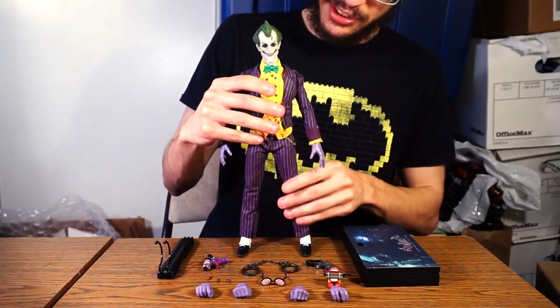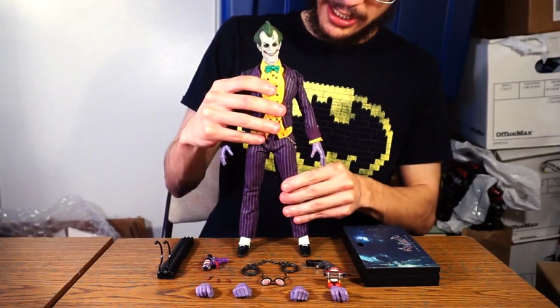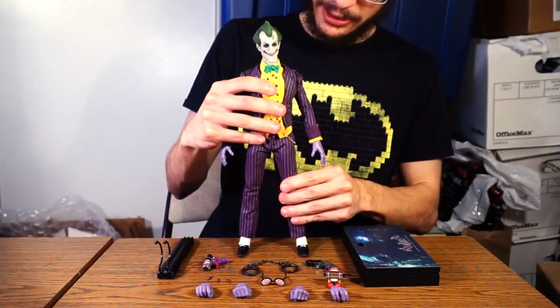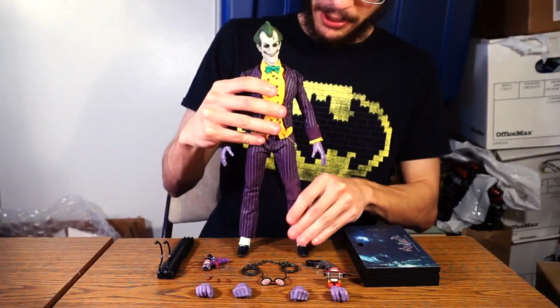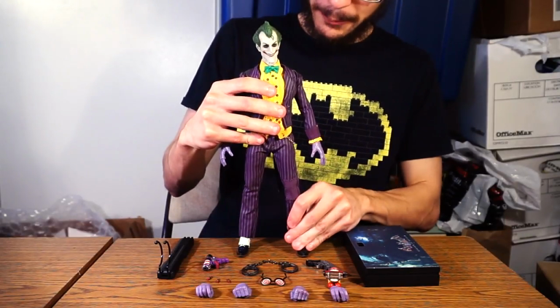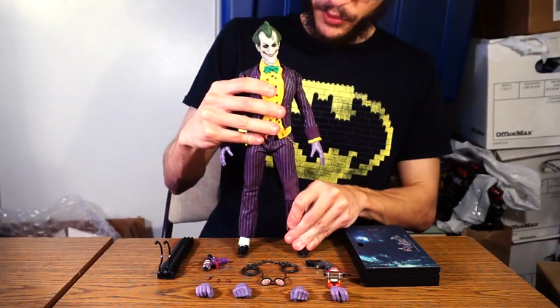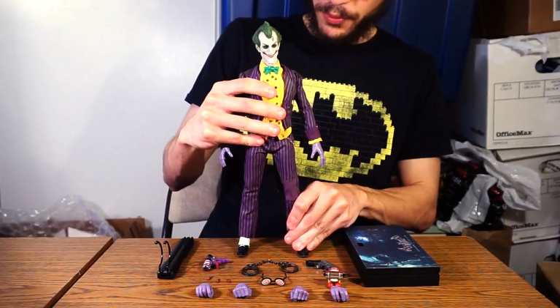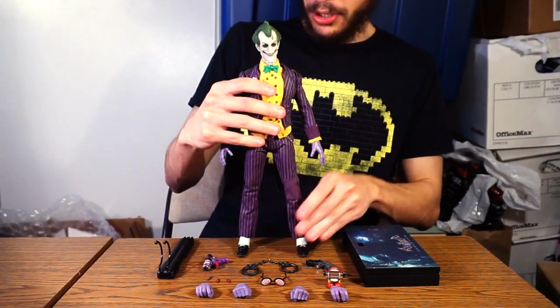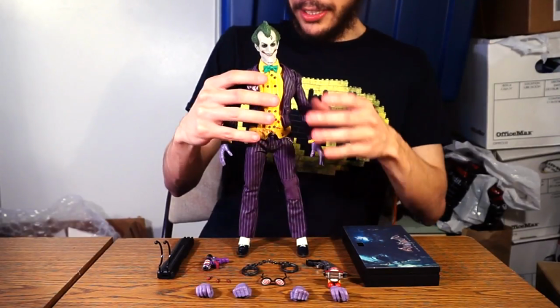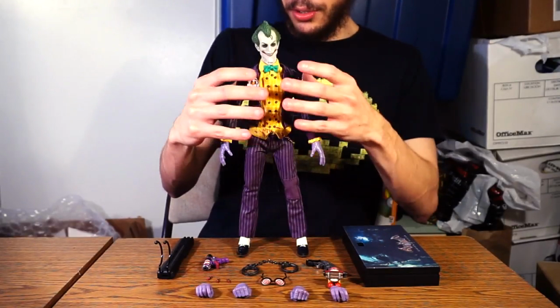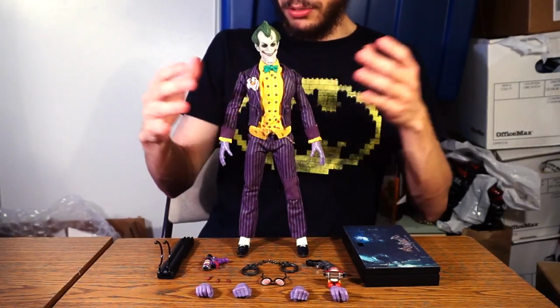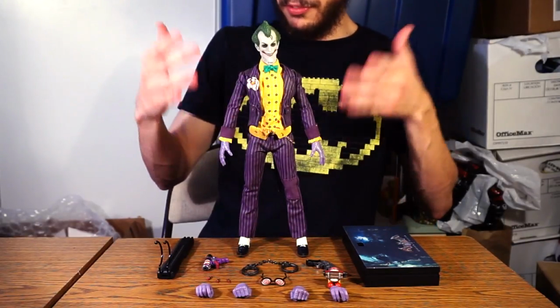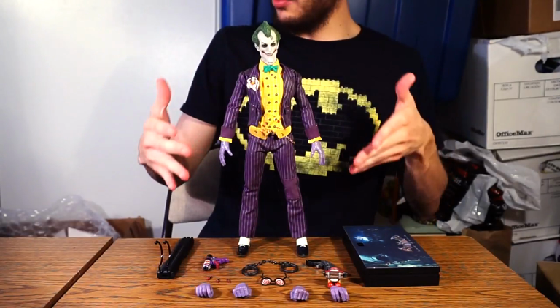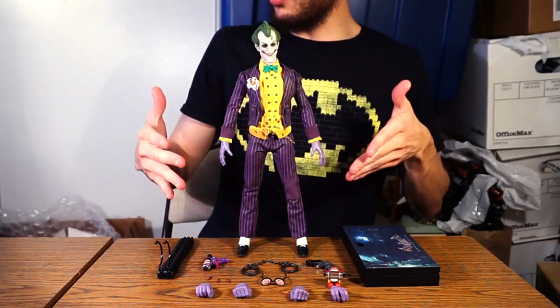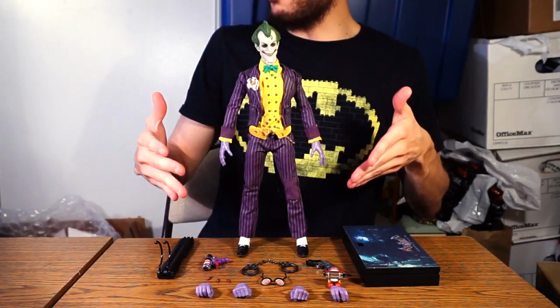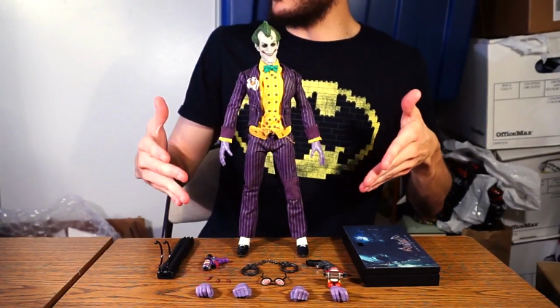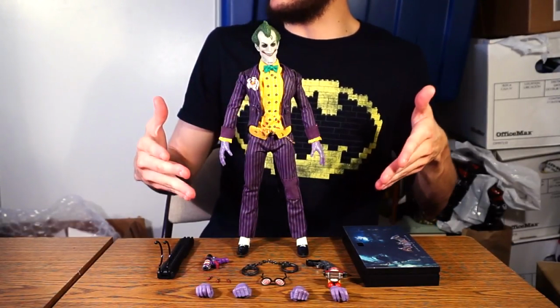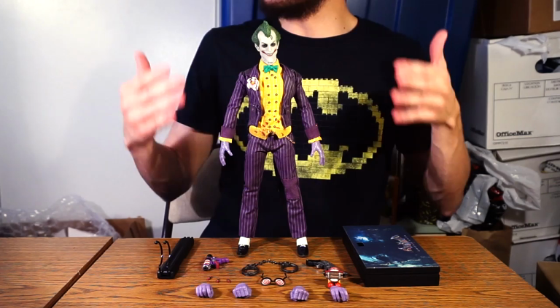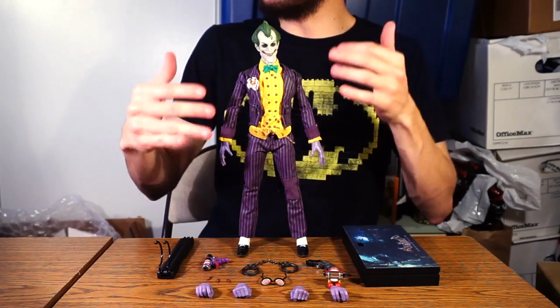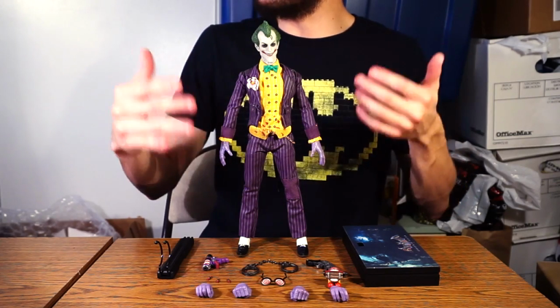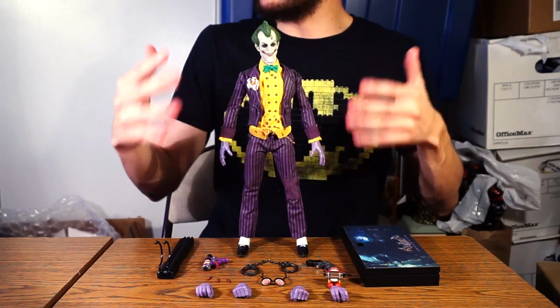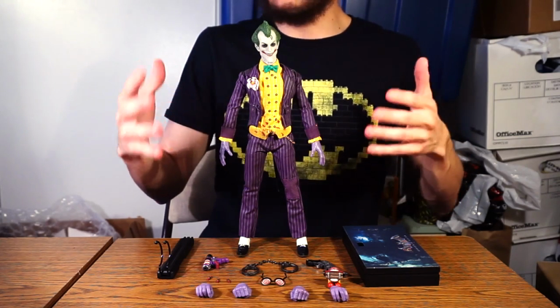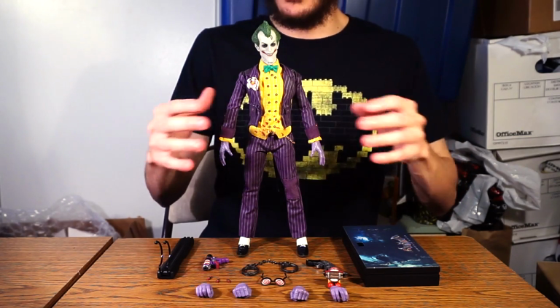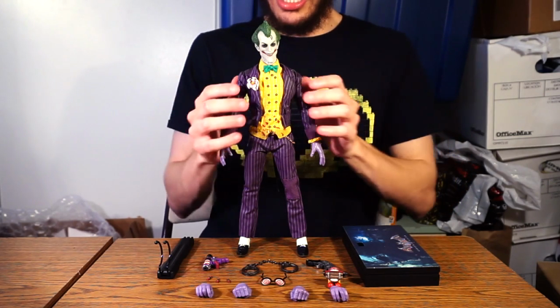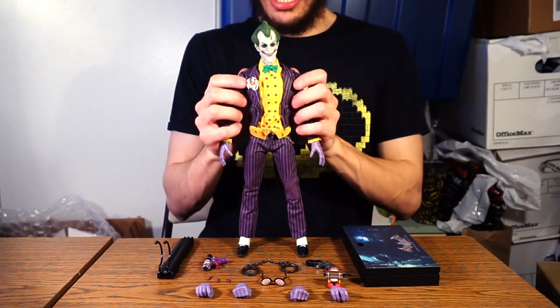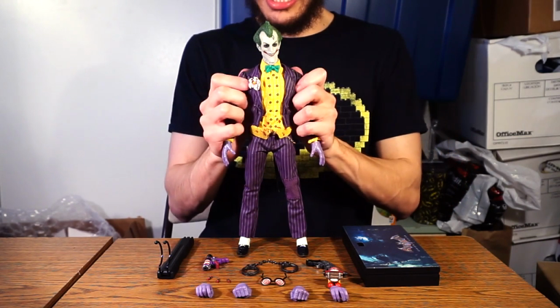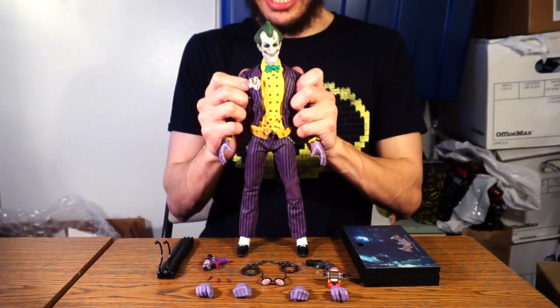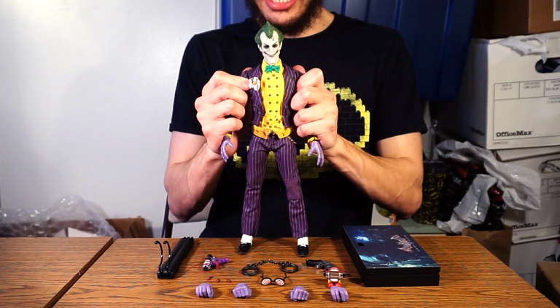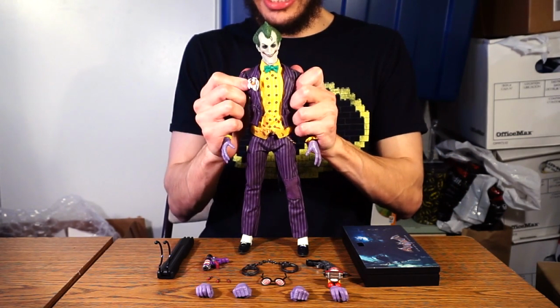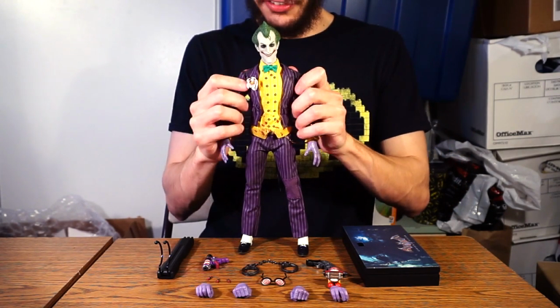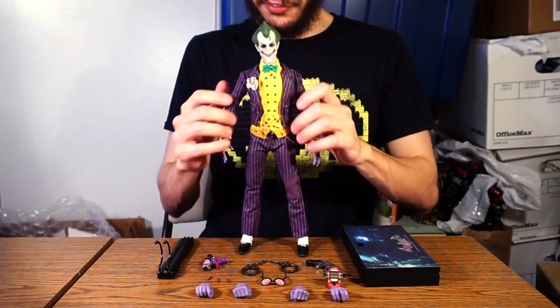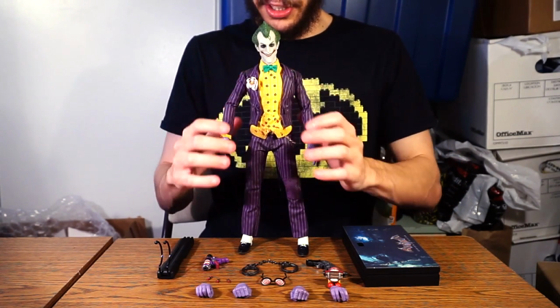My favorite part is the skin textures. Getting up close, the head sculpt actually looks fleshy. I love the shade of color and the way the paint is applied, giving that sickly look on his skin, along with the different veins popping out on top of his head. It really hits home just how accurate this Joker is and how terrifying and funny he can be. The head sculpt is one of my favorites from any Hot Toys figure I've handled in some time.